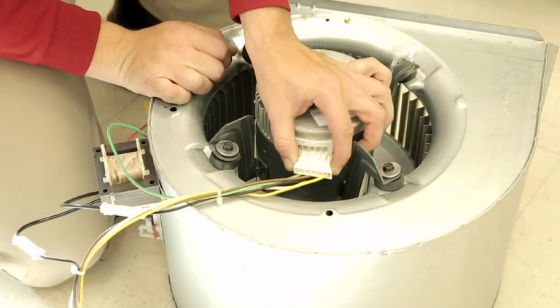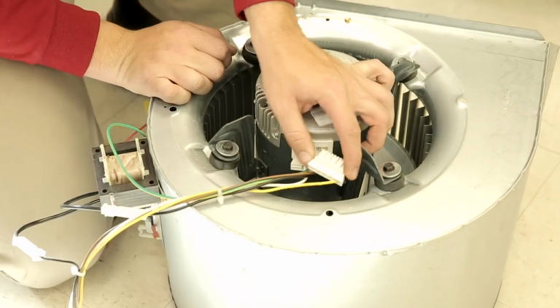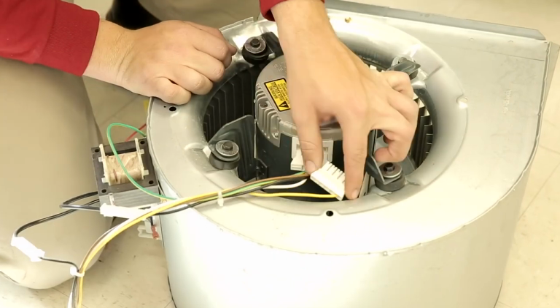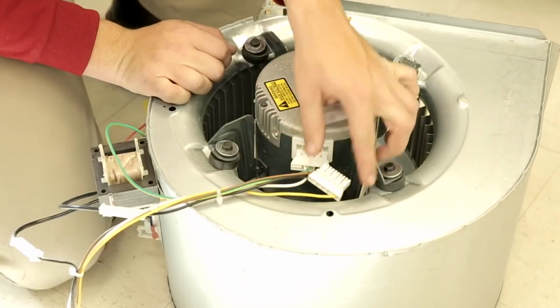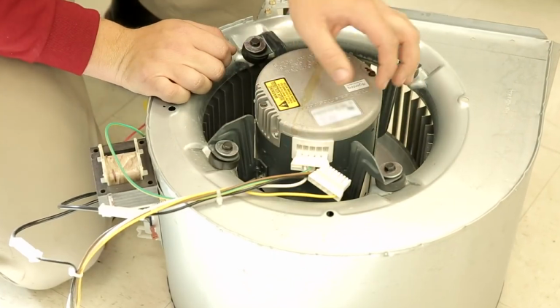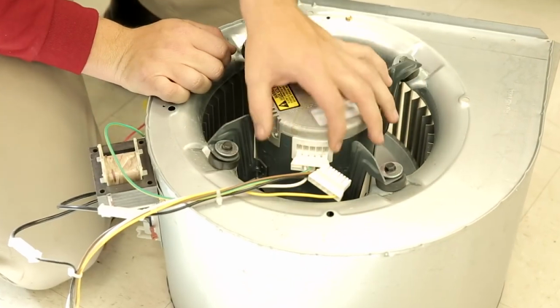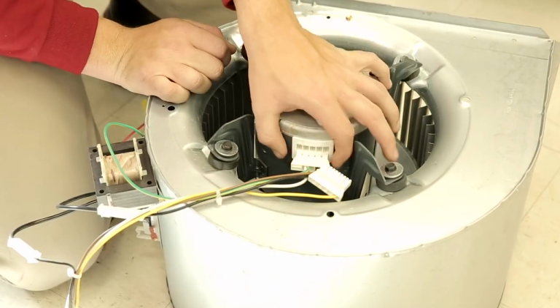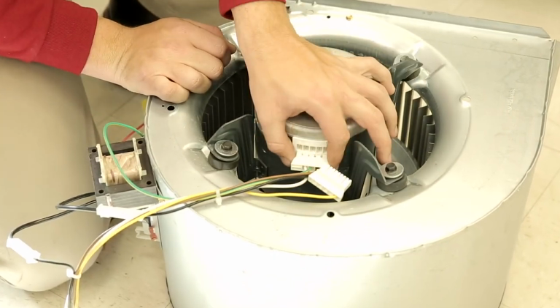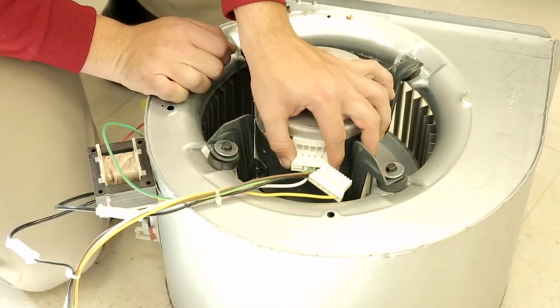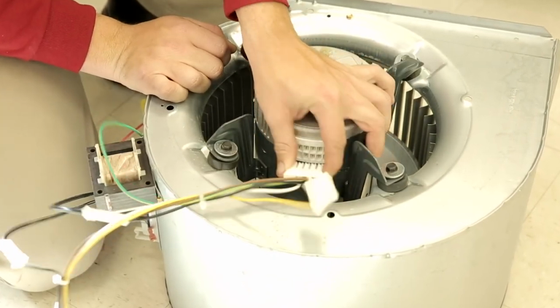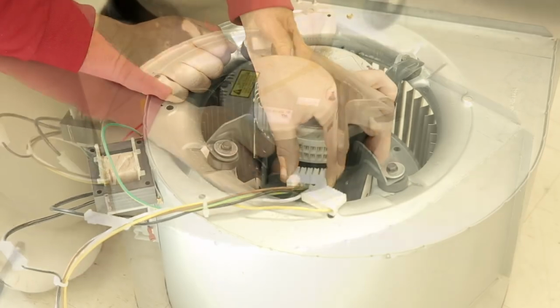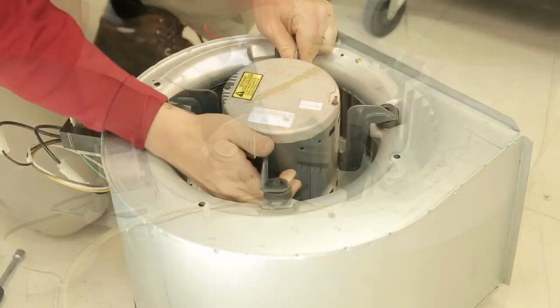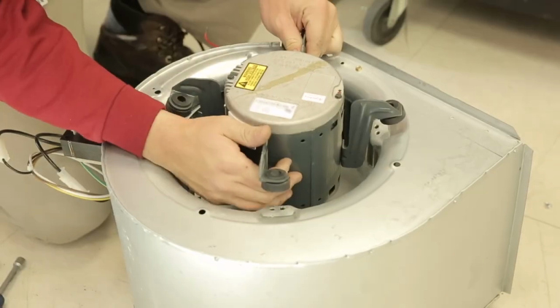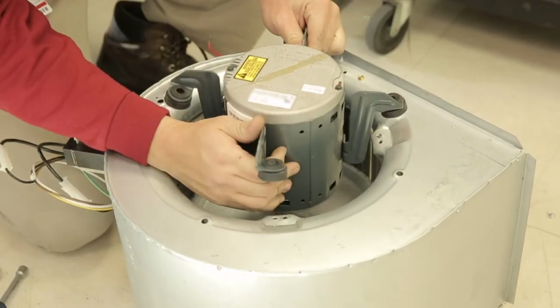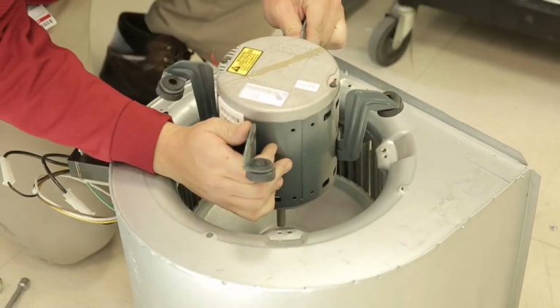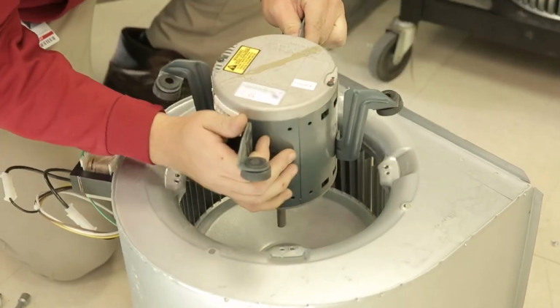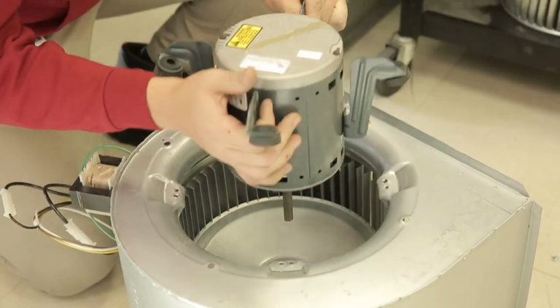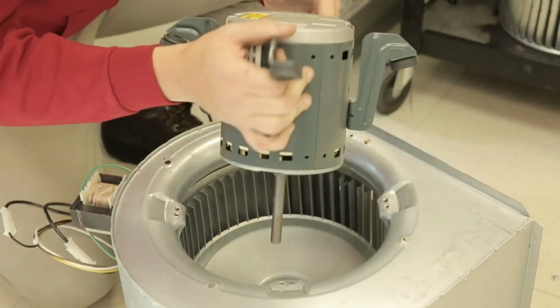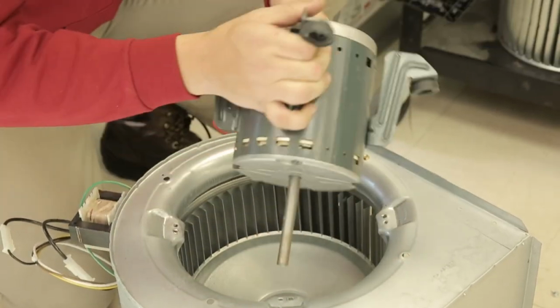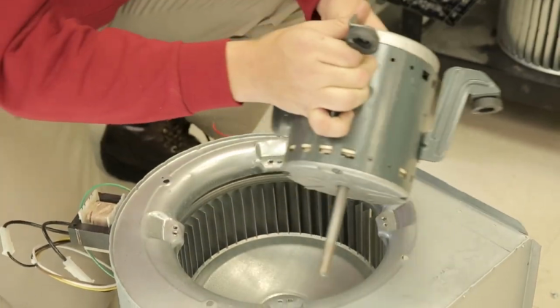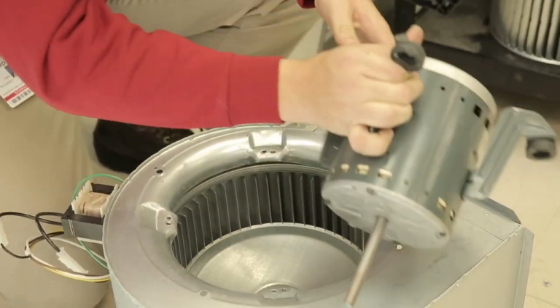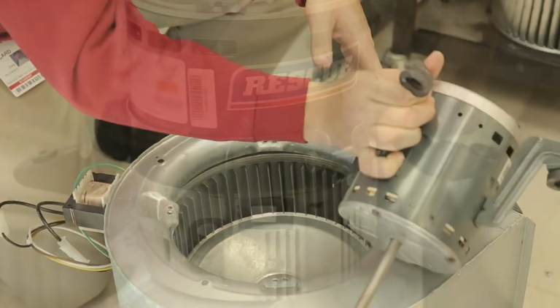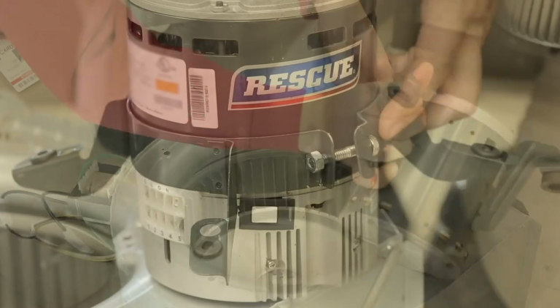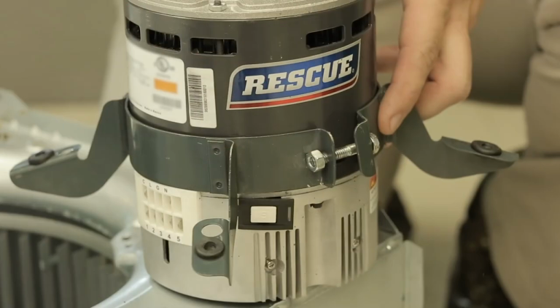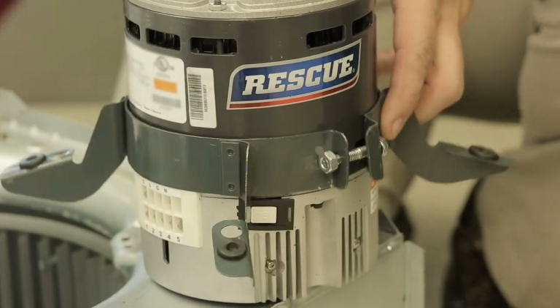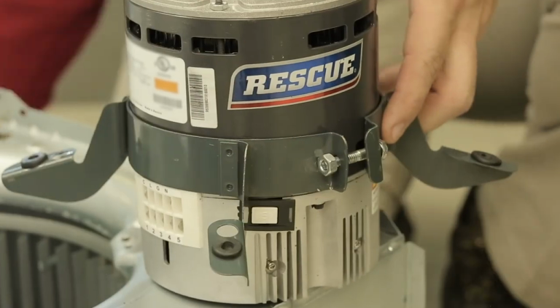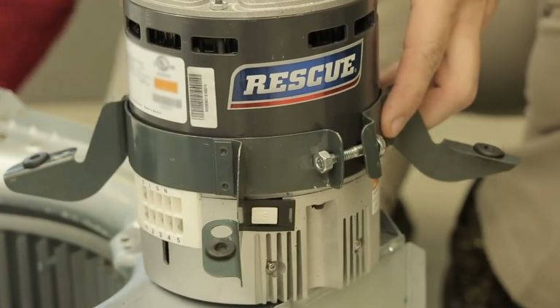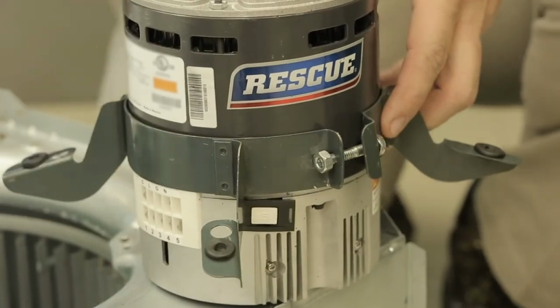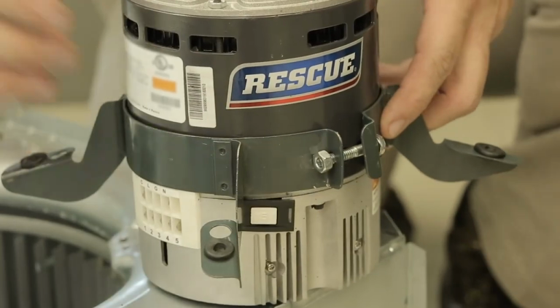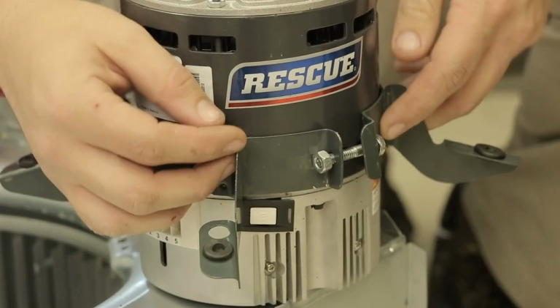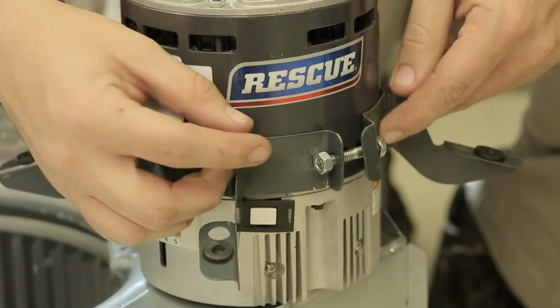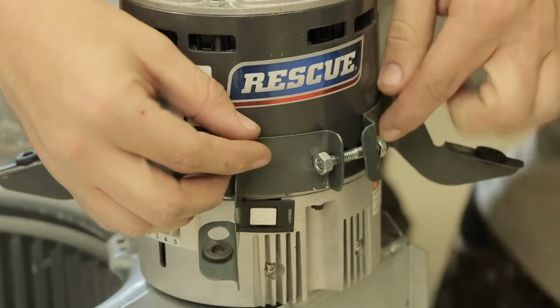Disconnect the high and low voltage connections and remove the motor from the OEM bracket. Inspect the bracket for damage and replace if required.